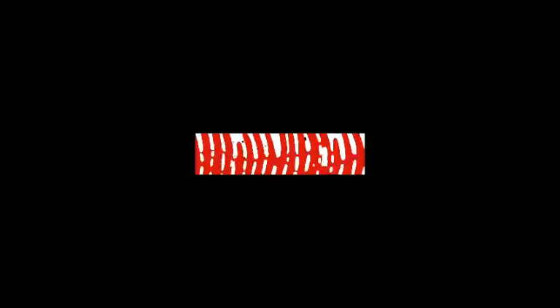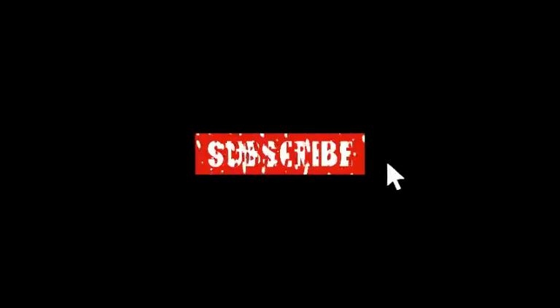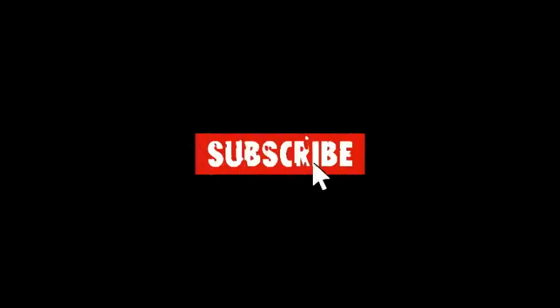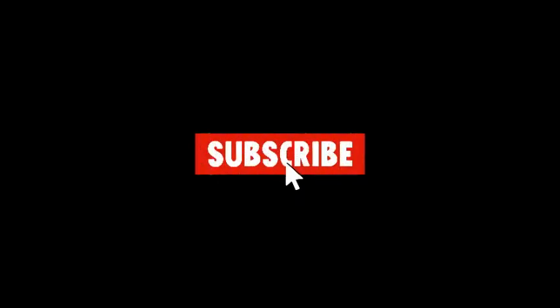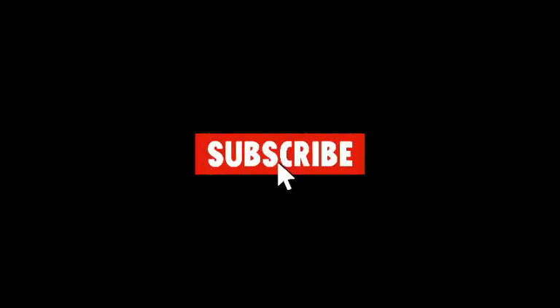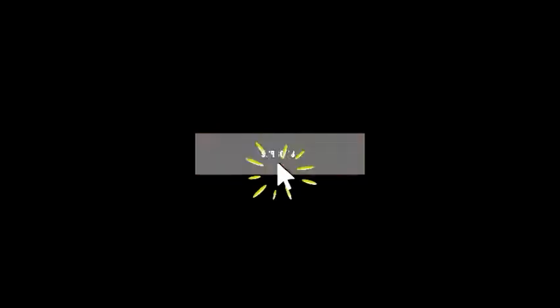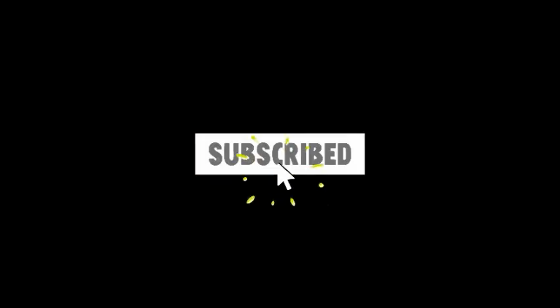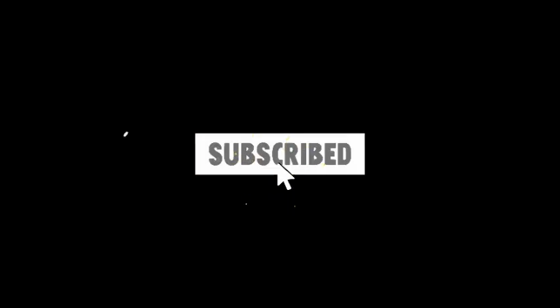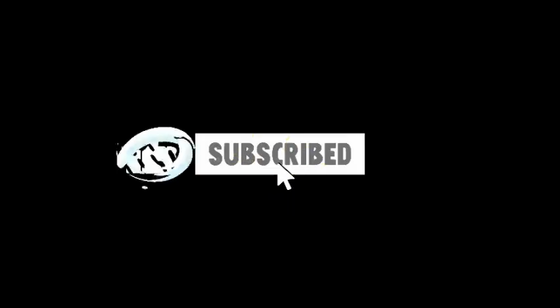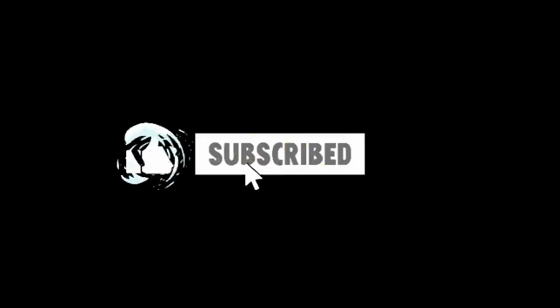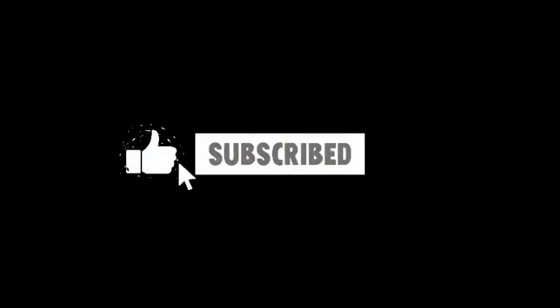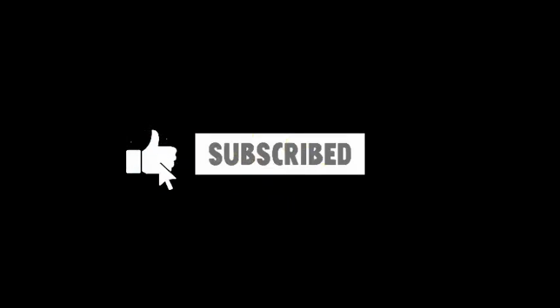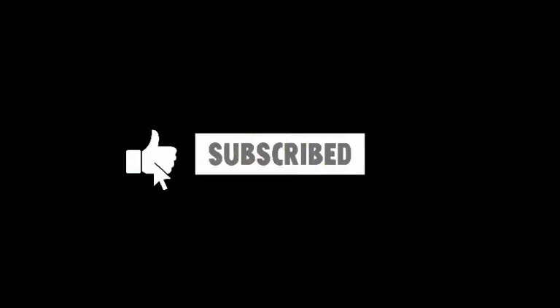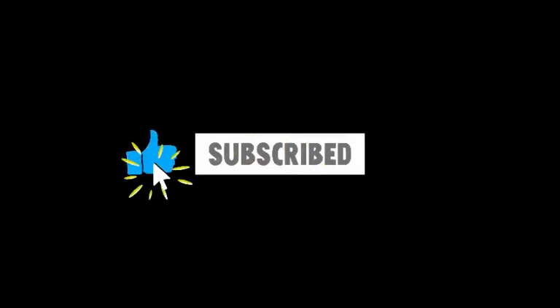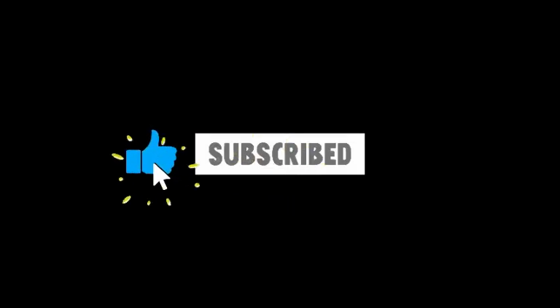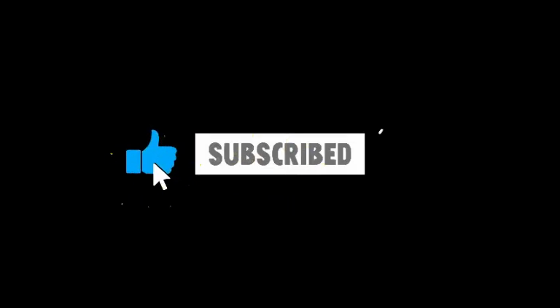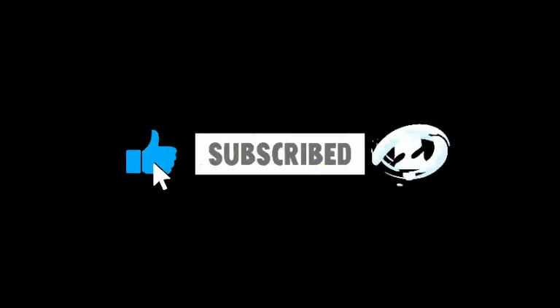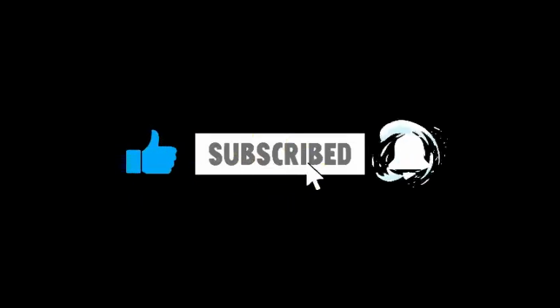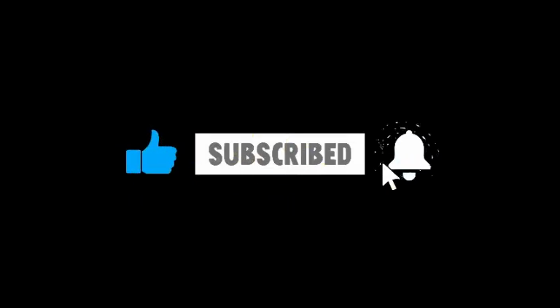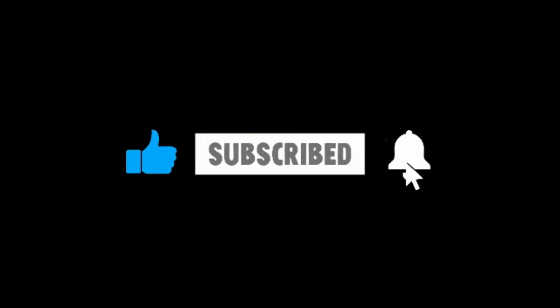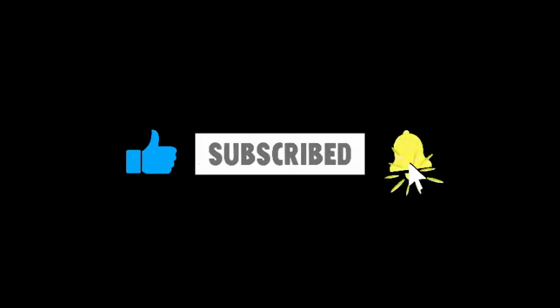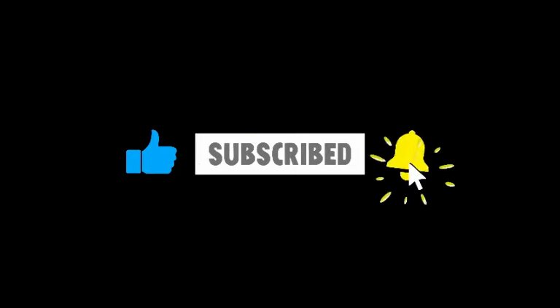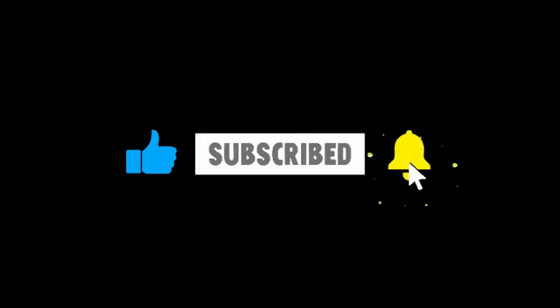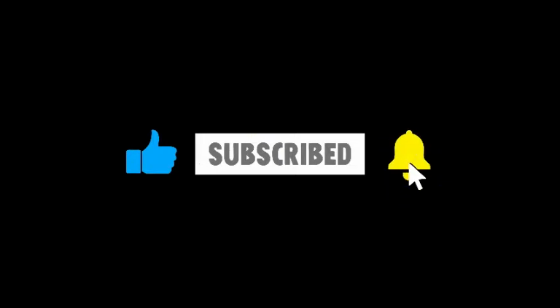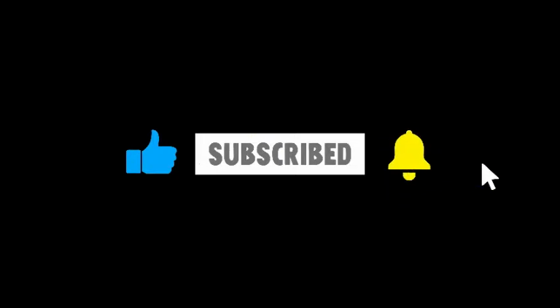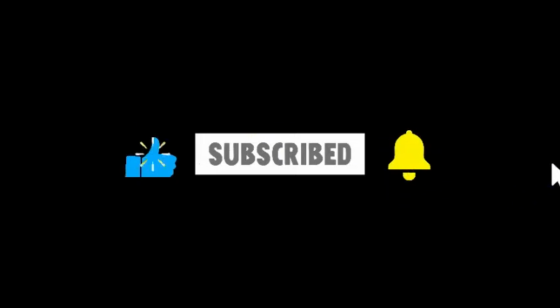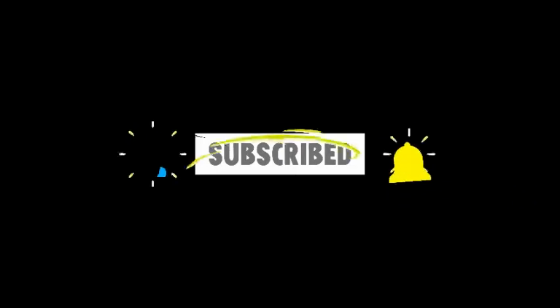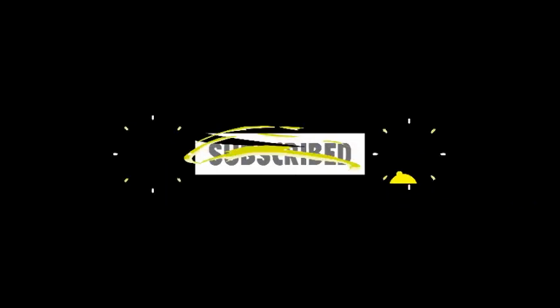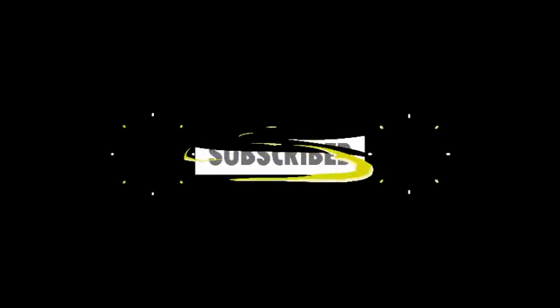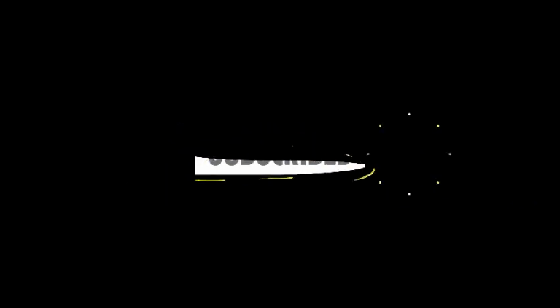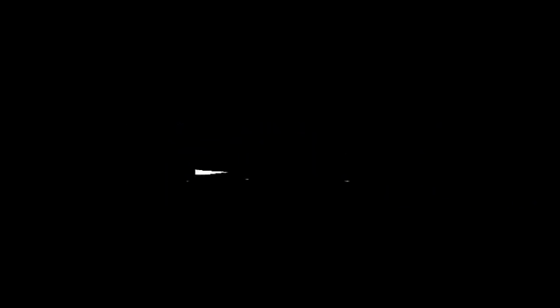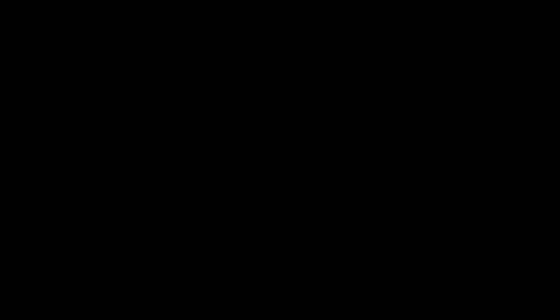If you liked the video, consider sharing it with everyone and subscribing to the channel for more such videos.